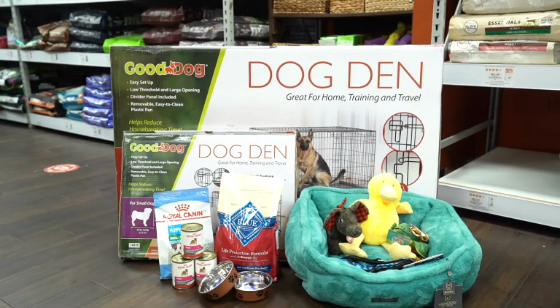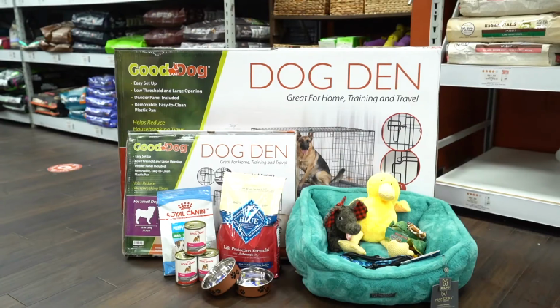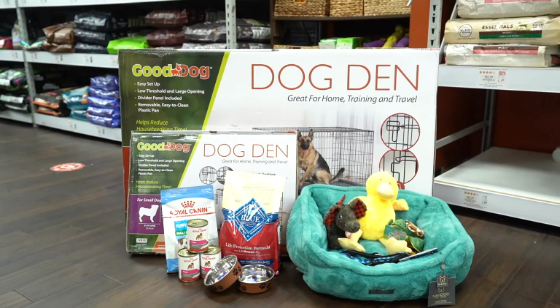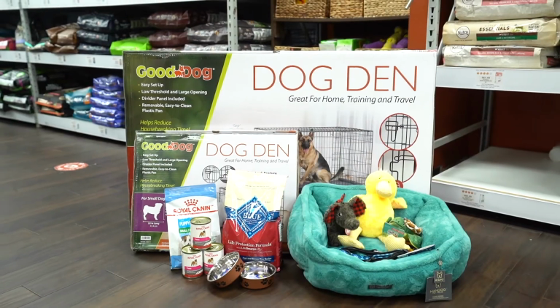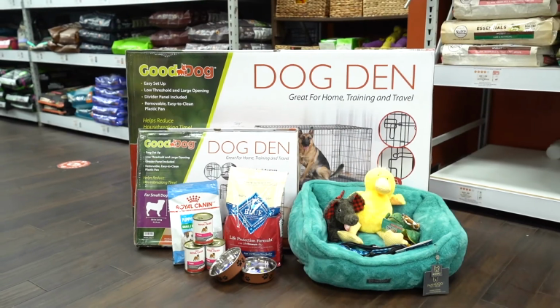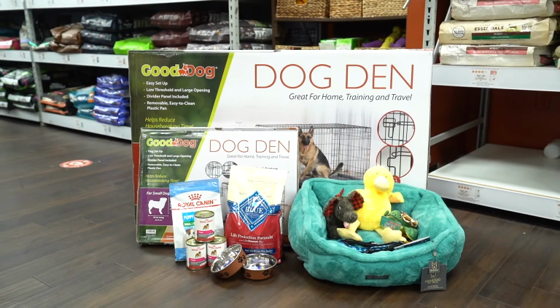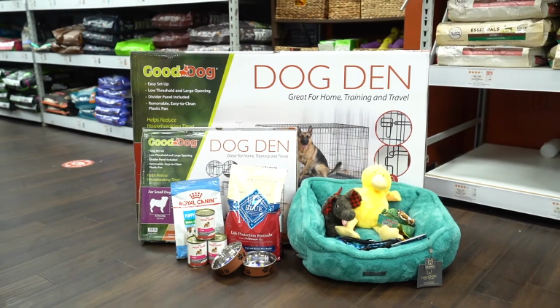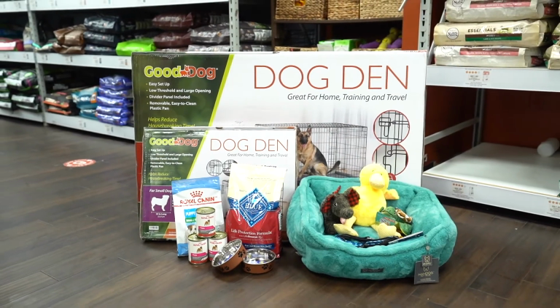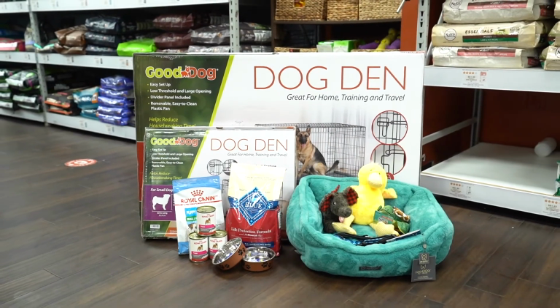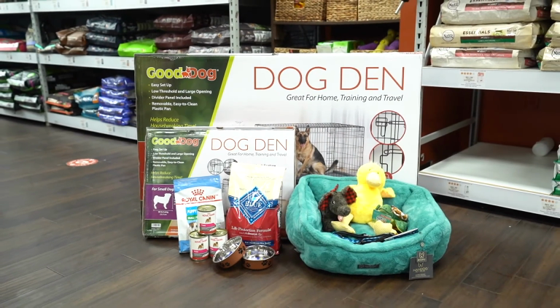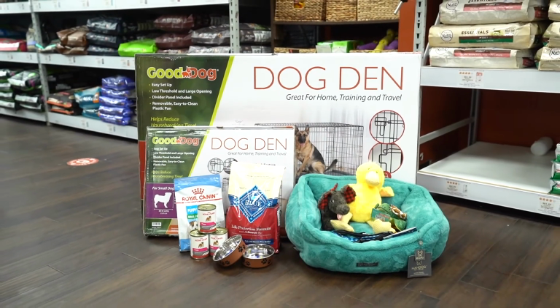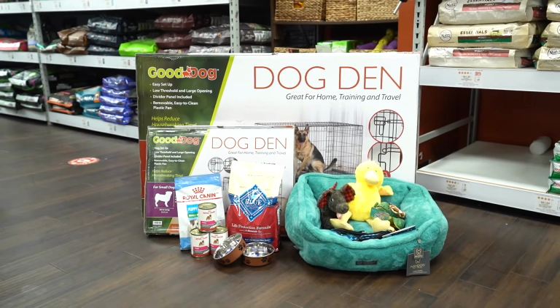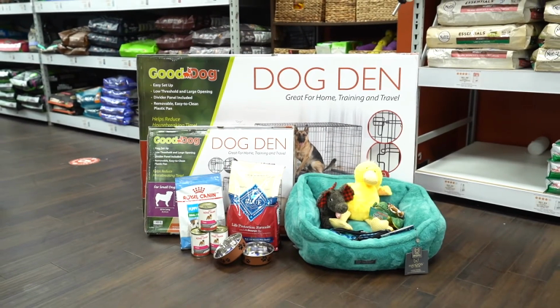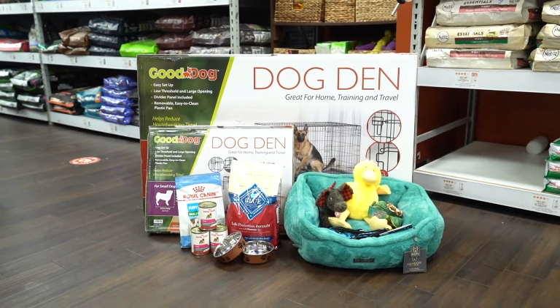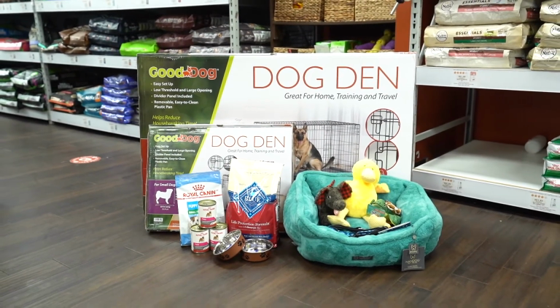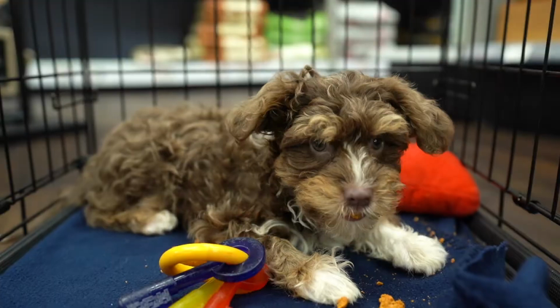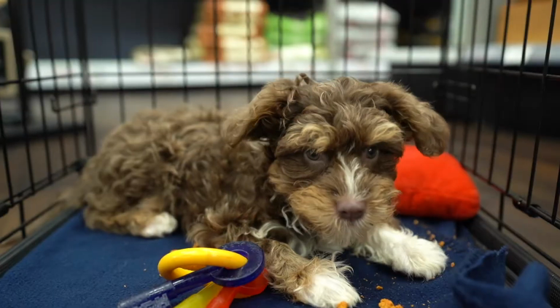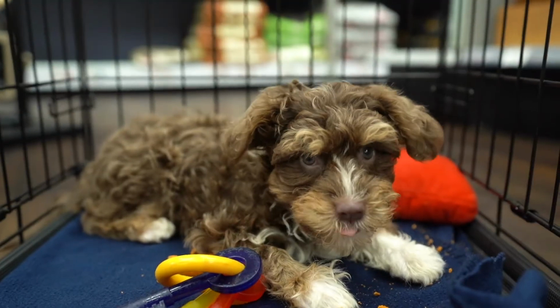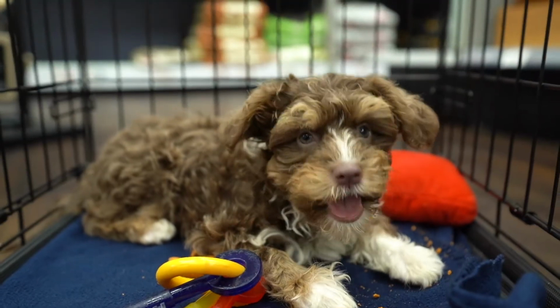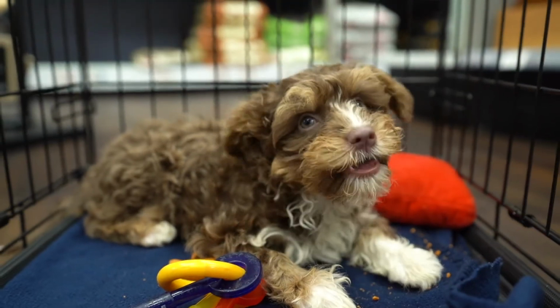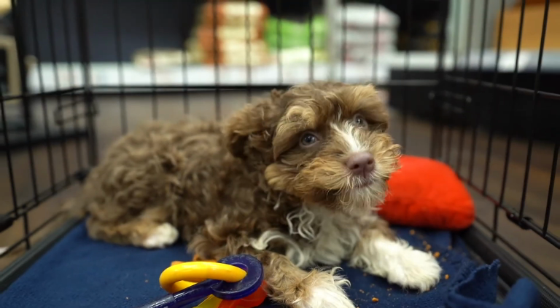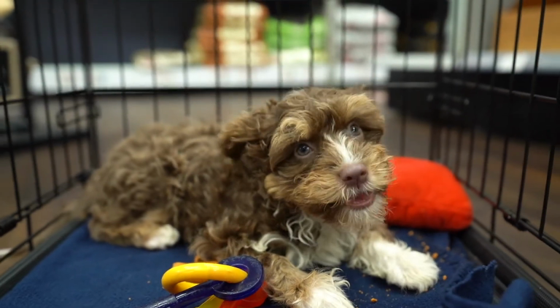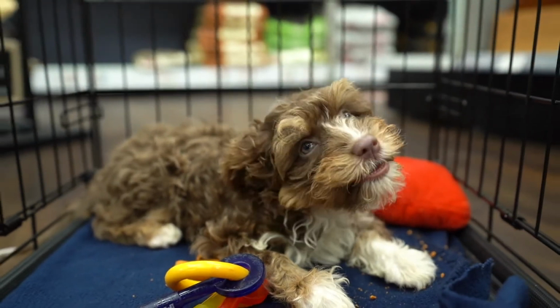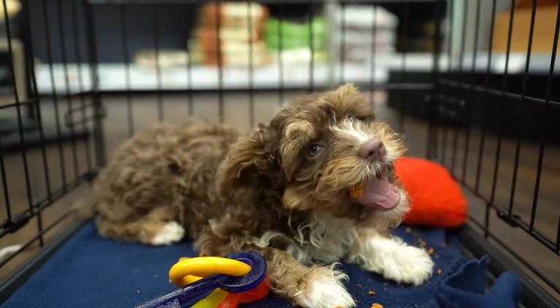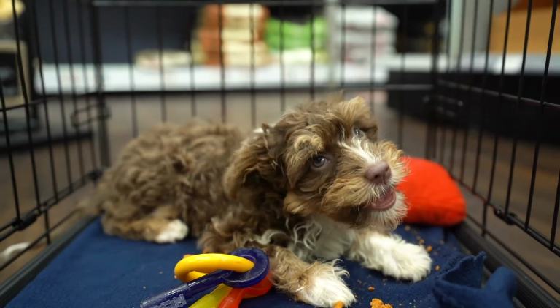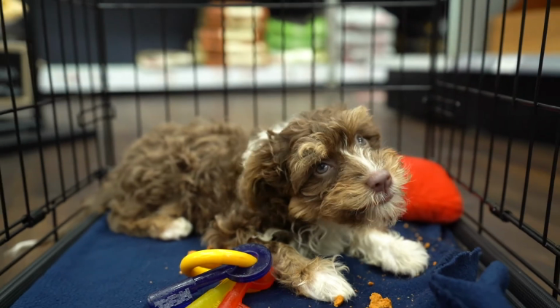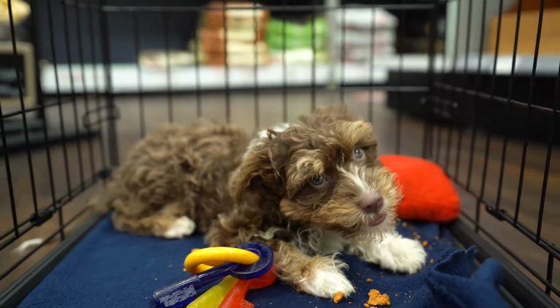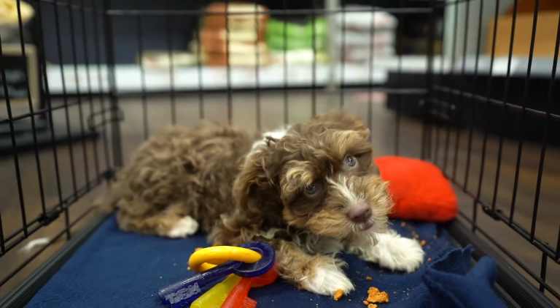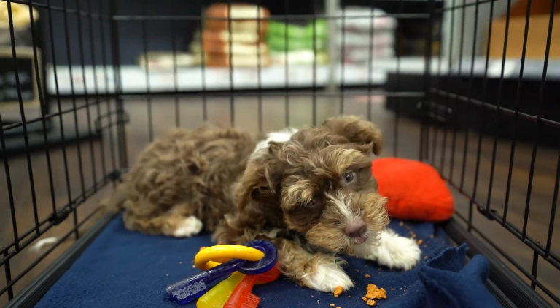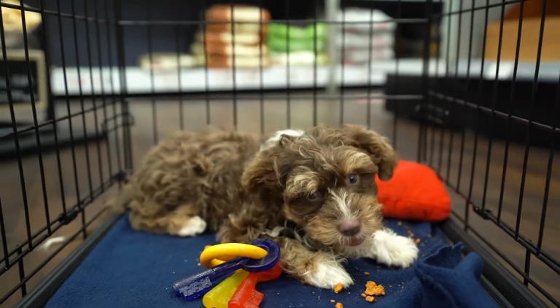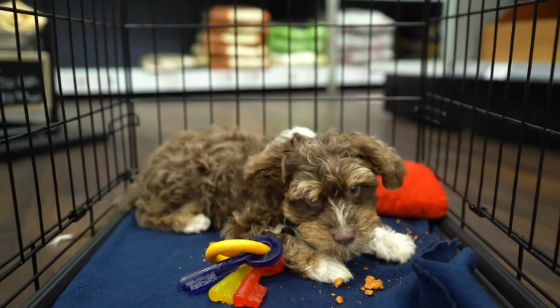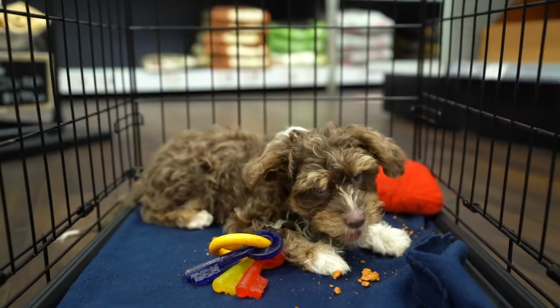We recommend purchasing these products before your puppy comes home. Set everything up so you can have time to play and cuddle with your four-legged buddy.